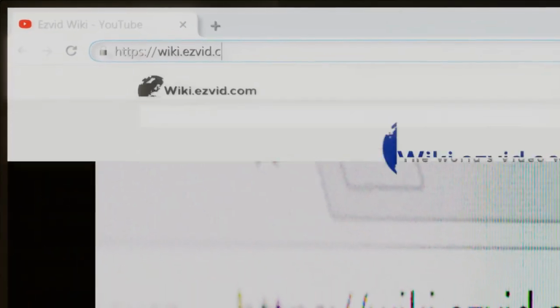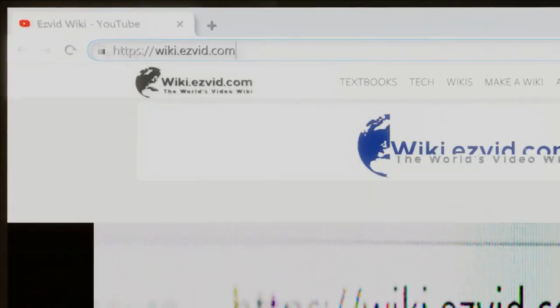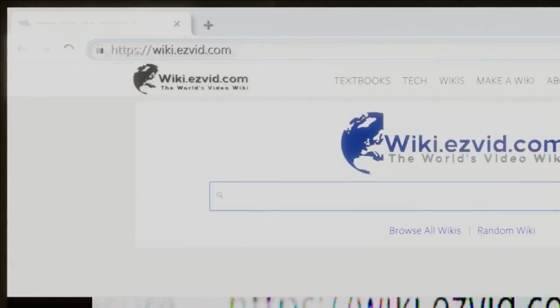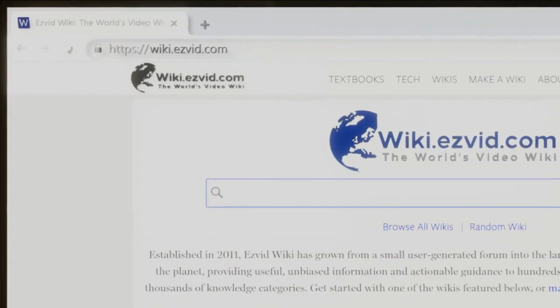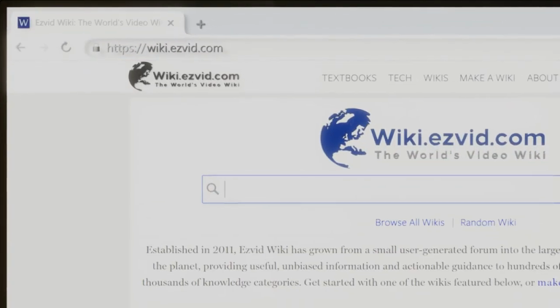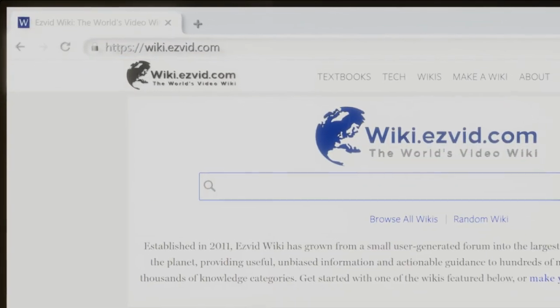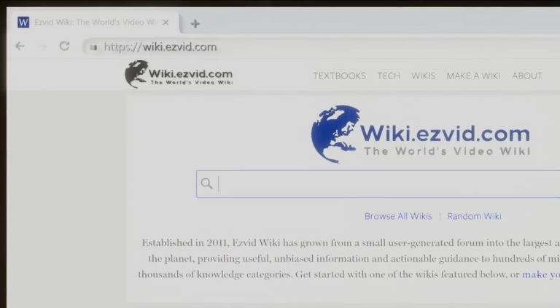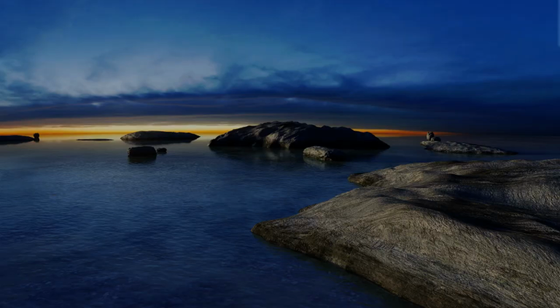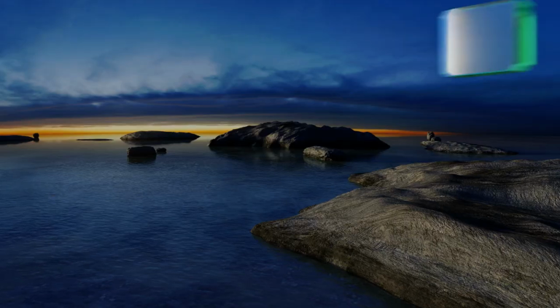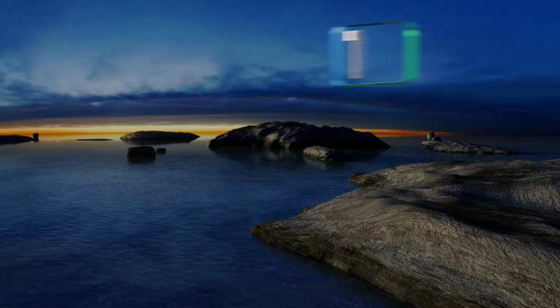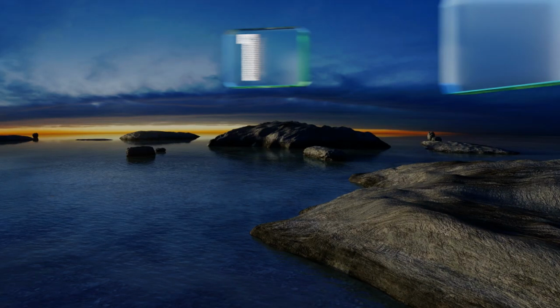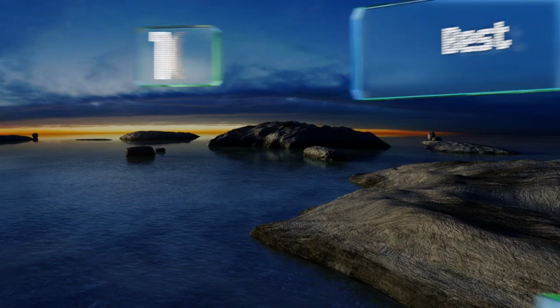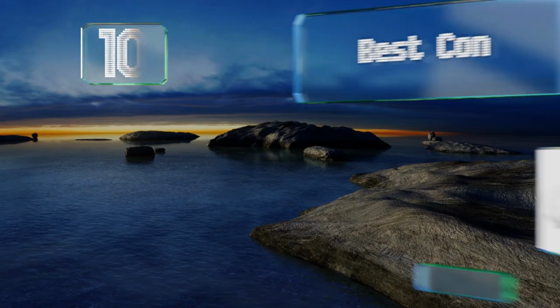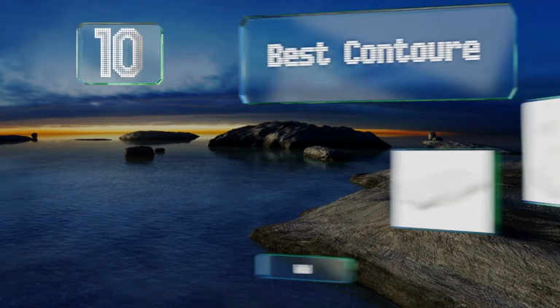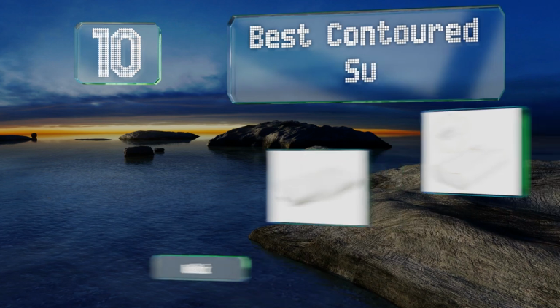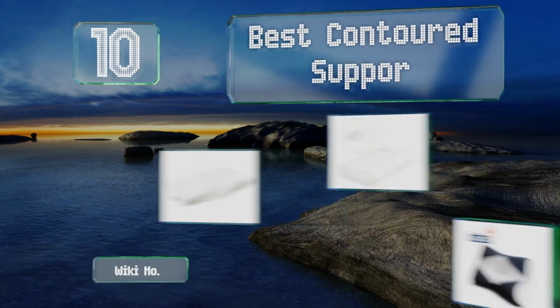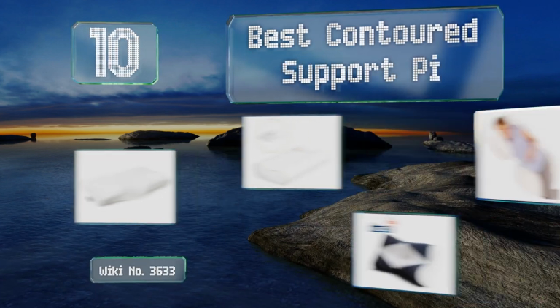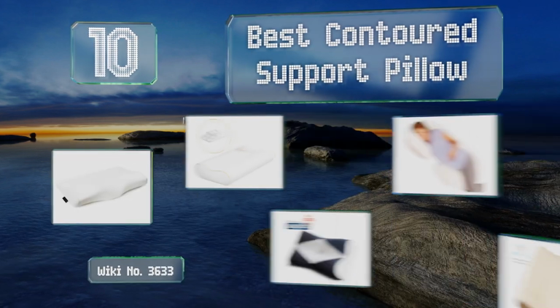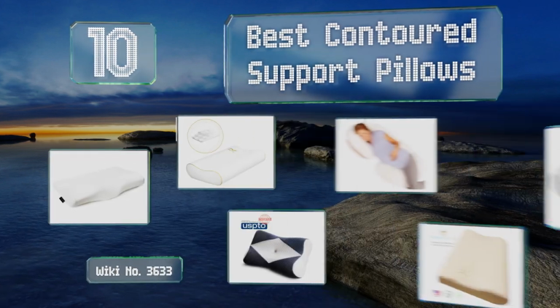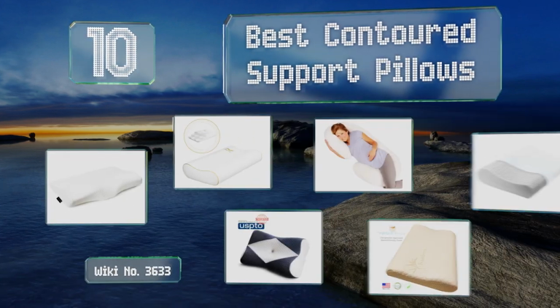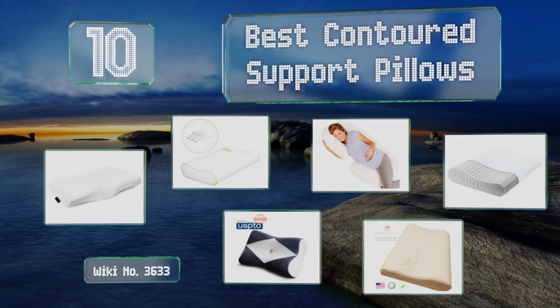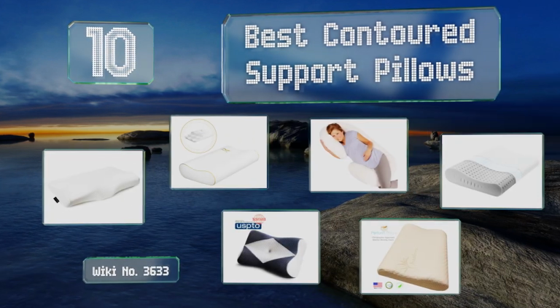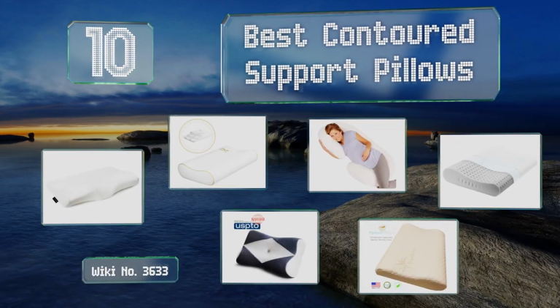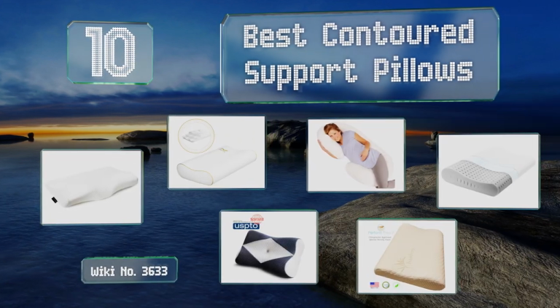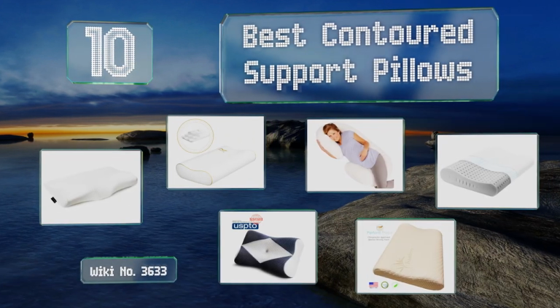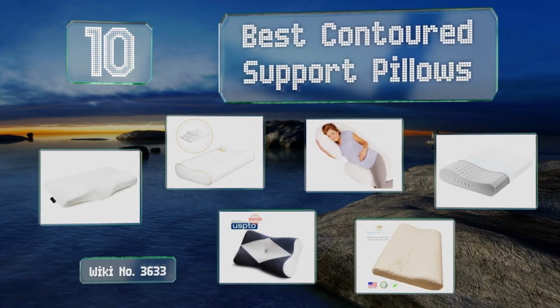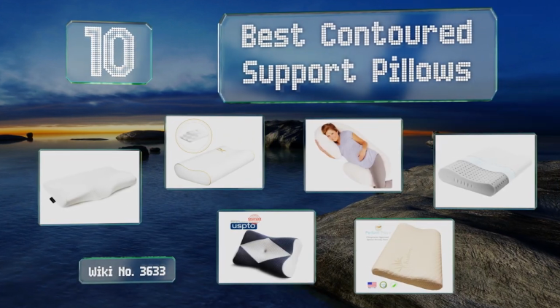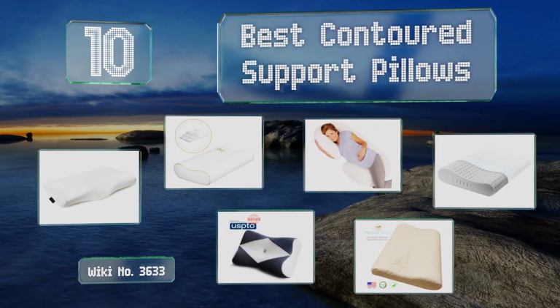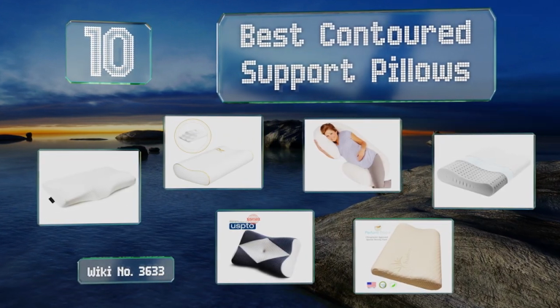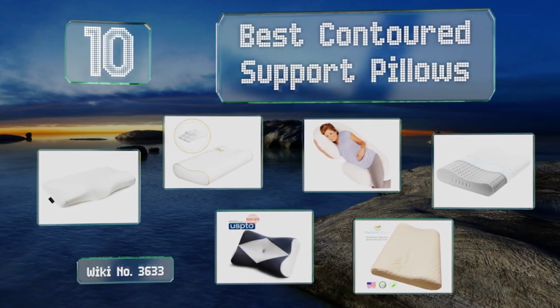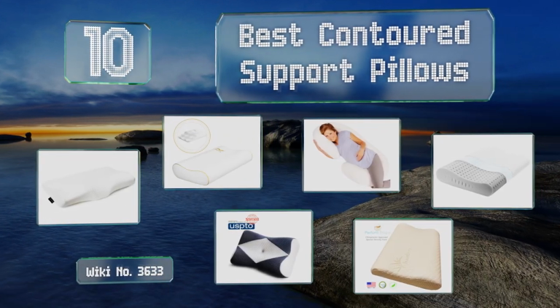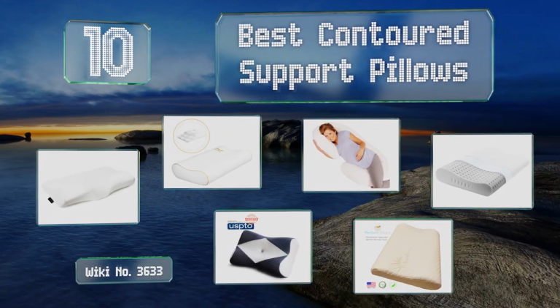EasyVid presents the 10 best contoured support pillows. Let's get started with the list.